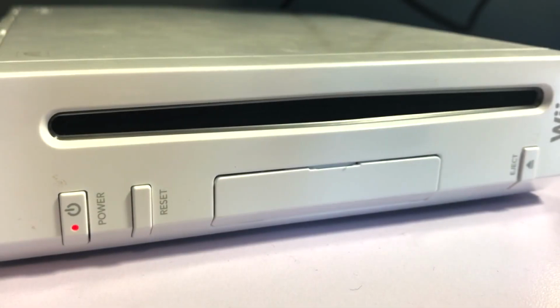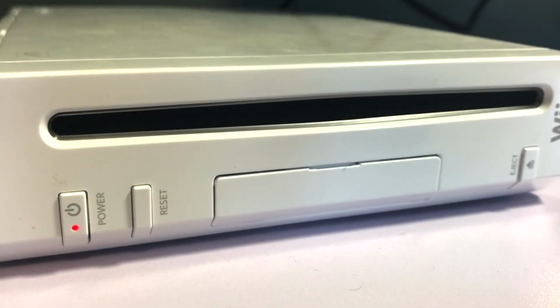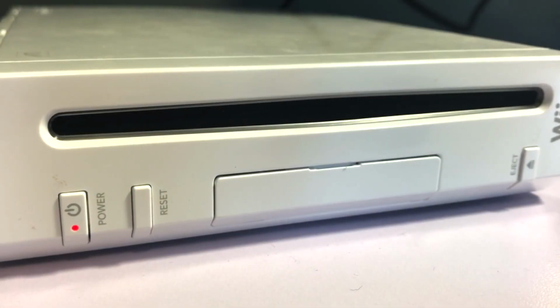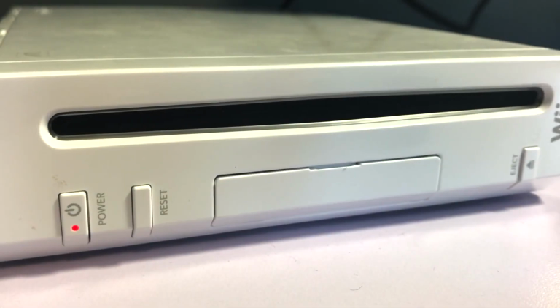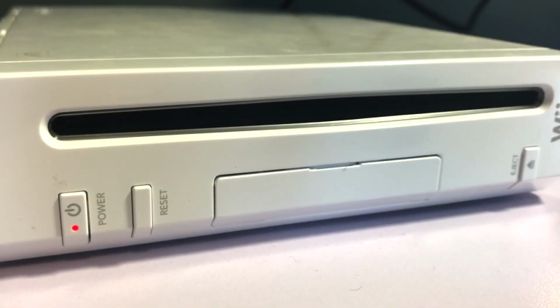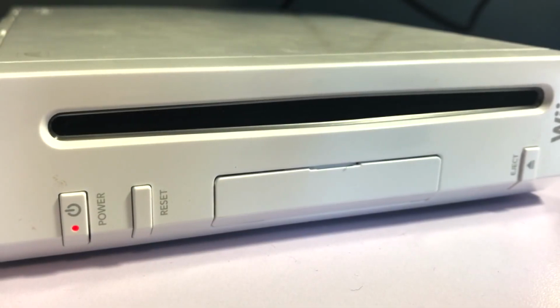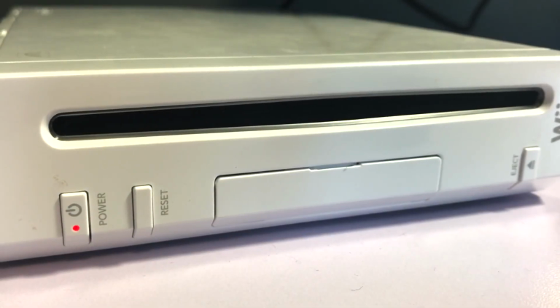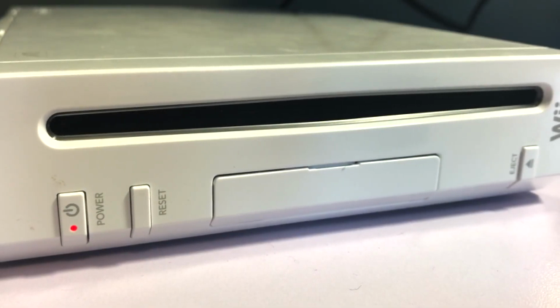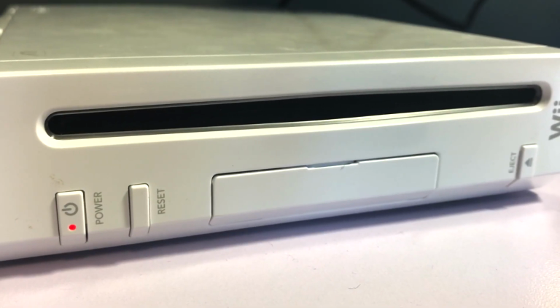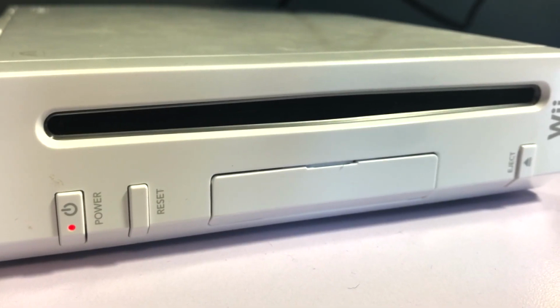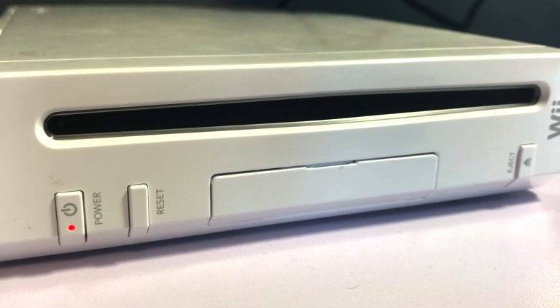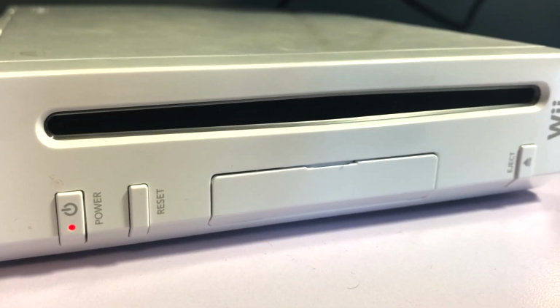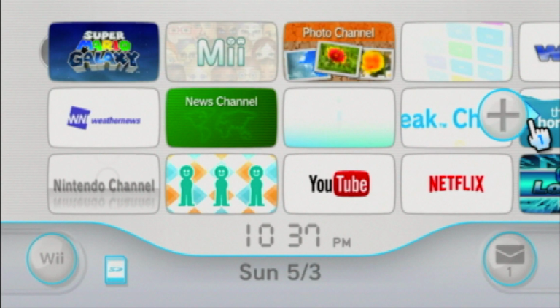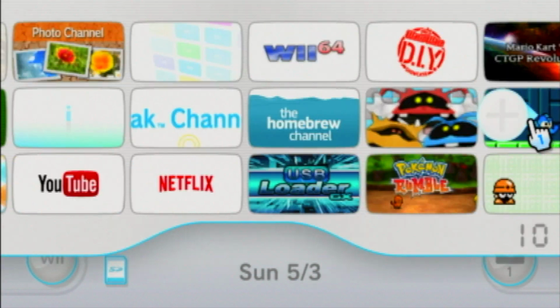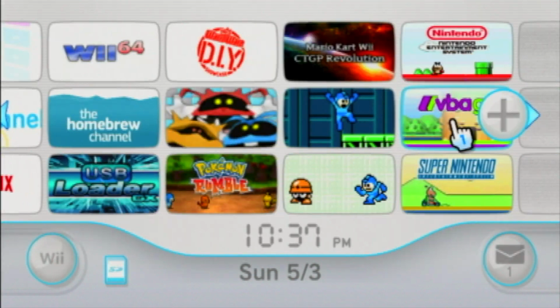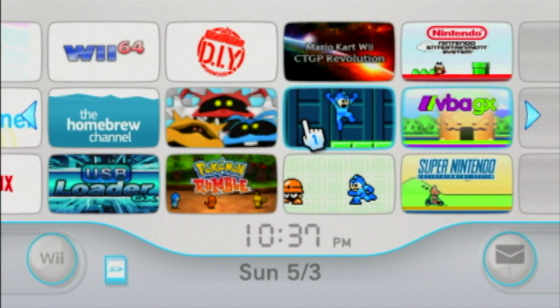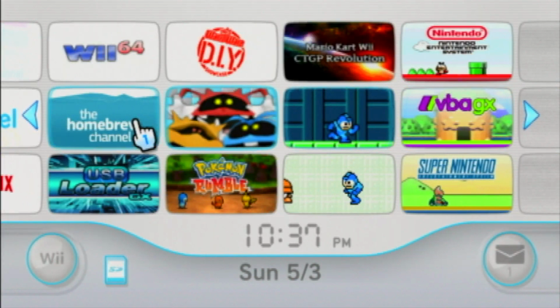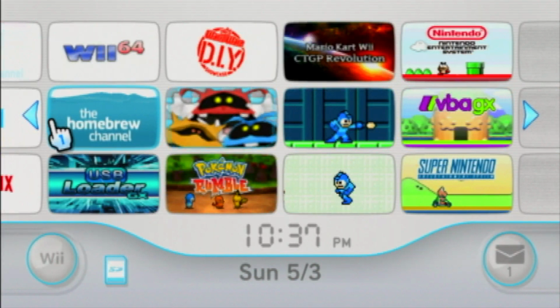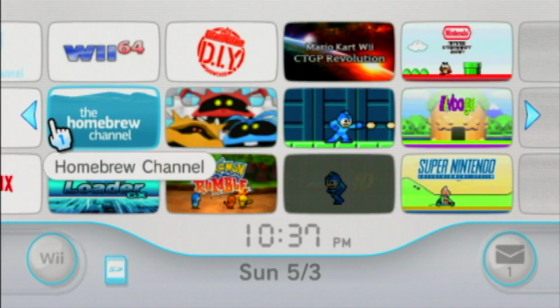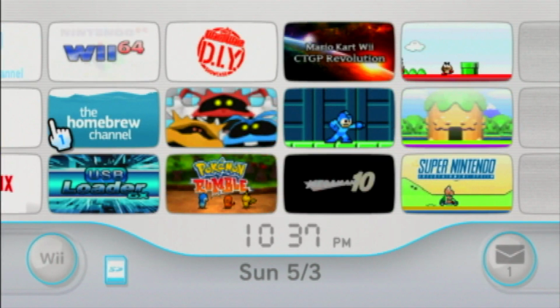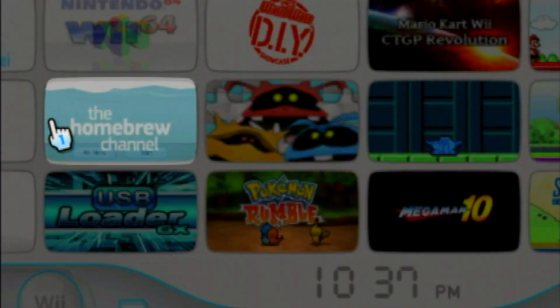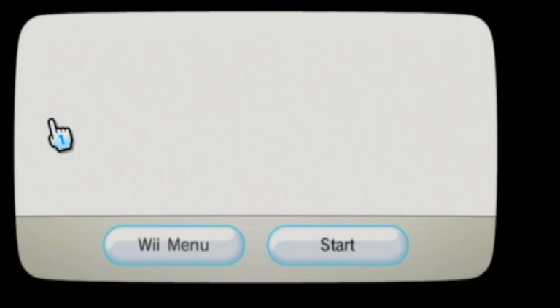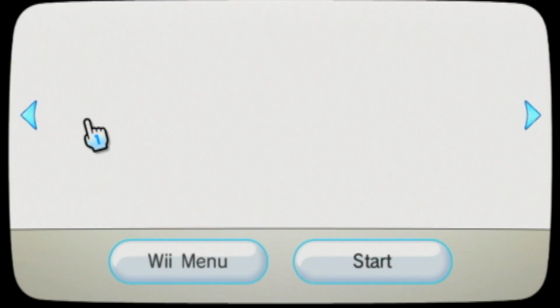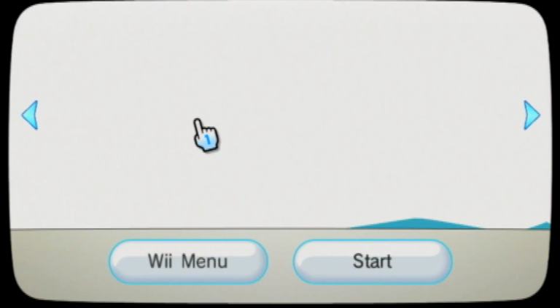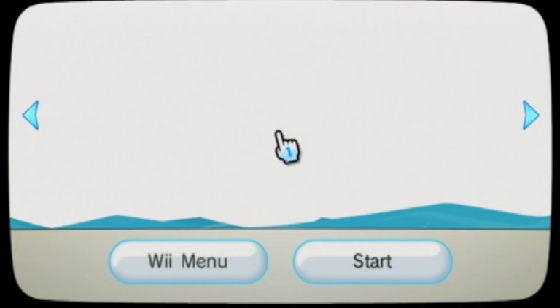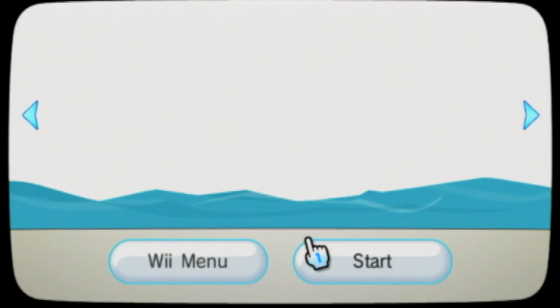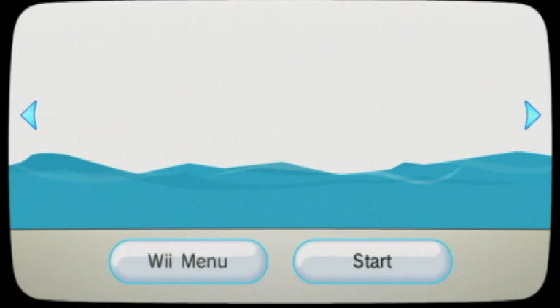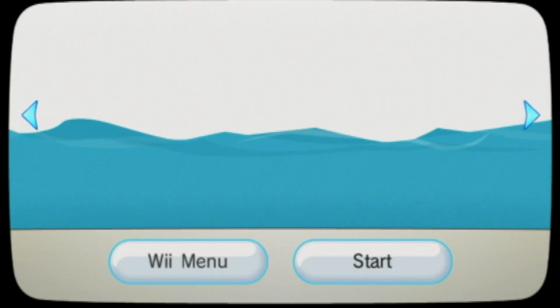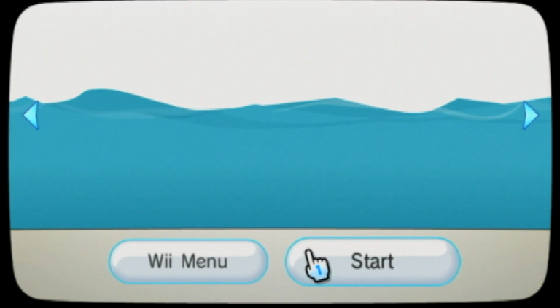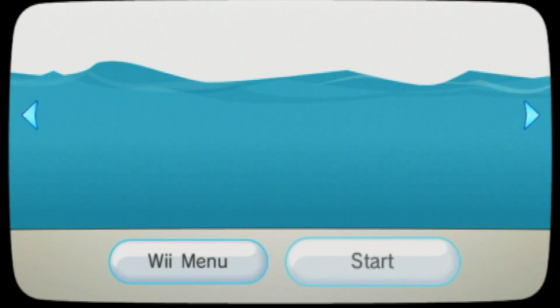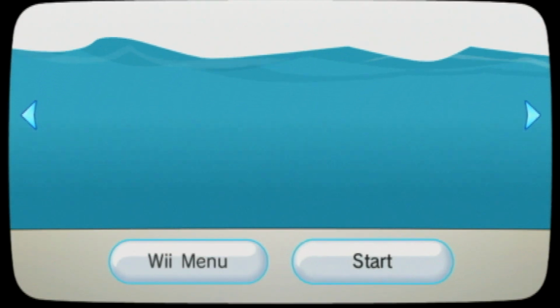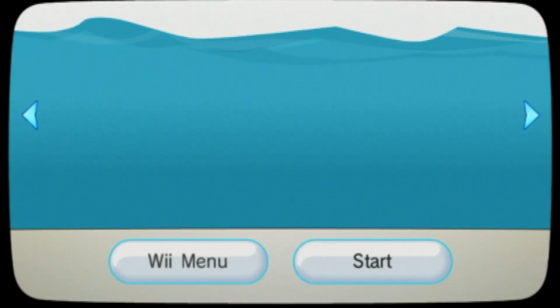For this tutorial, you'll need a softmodded Nintendo Wii that has the Homebrew Channel installed, and that has the internet connection set up correctly.